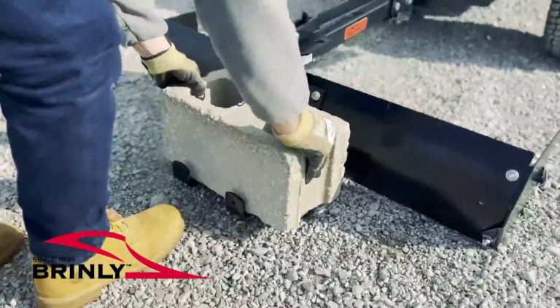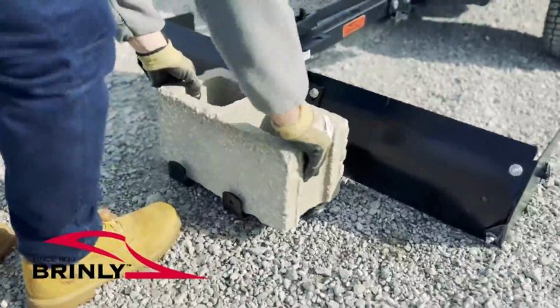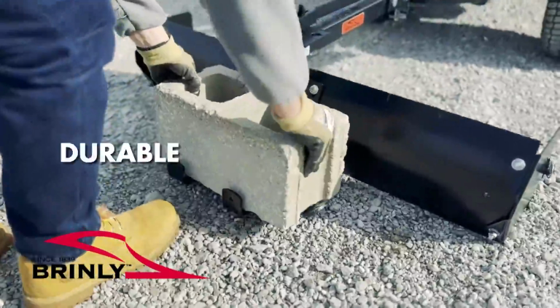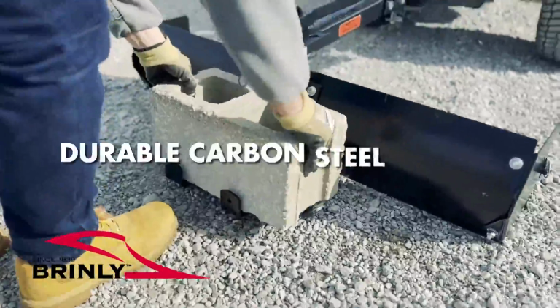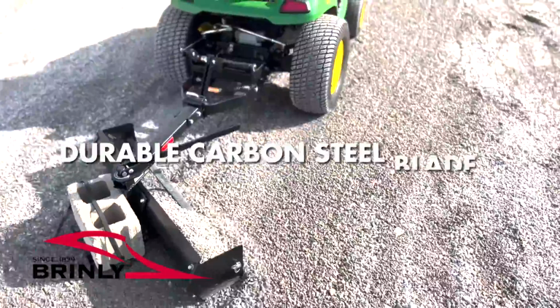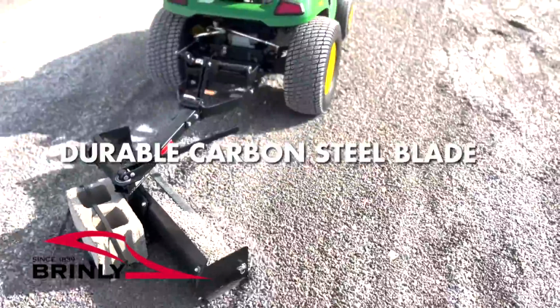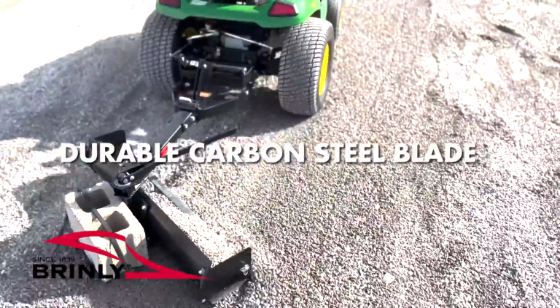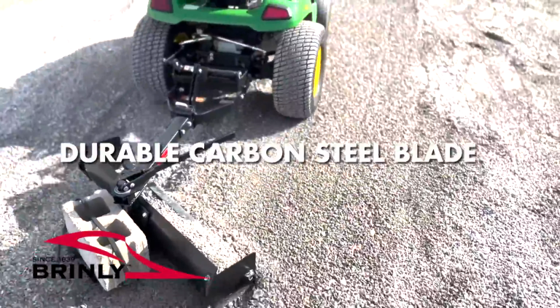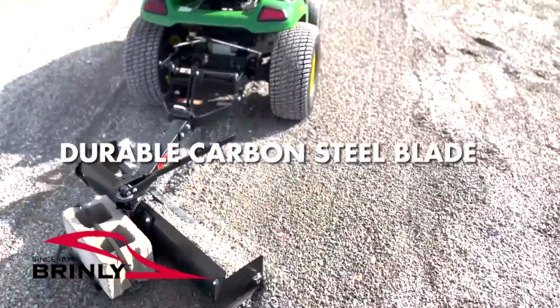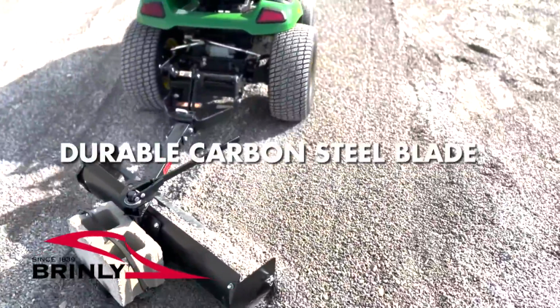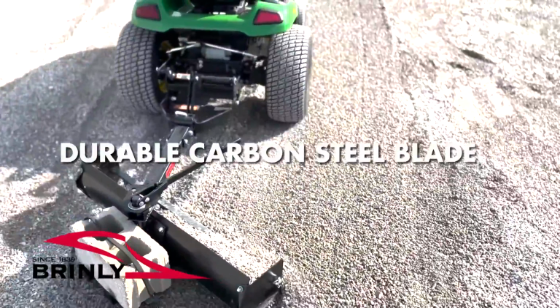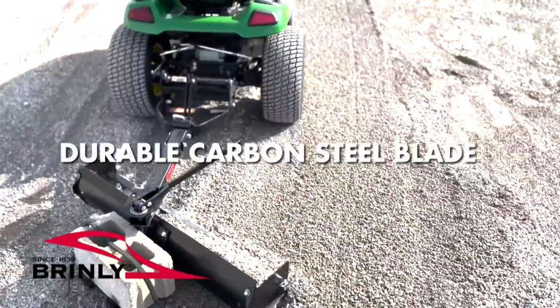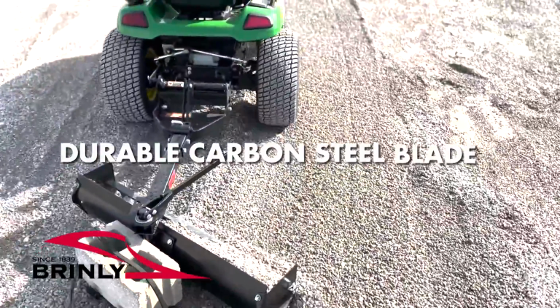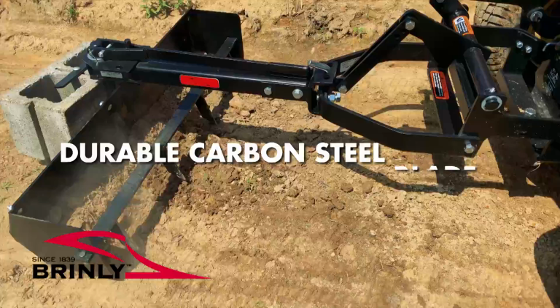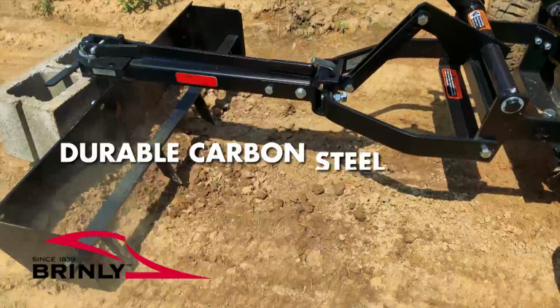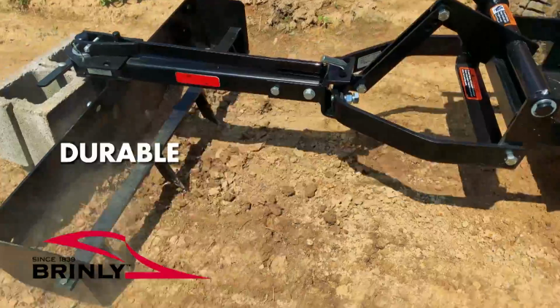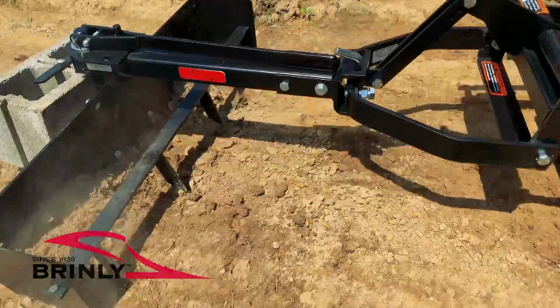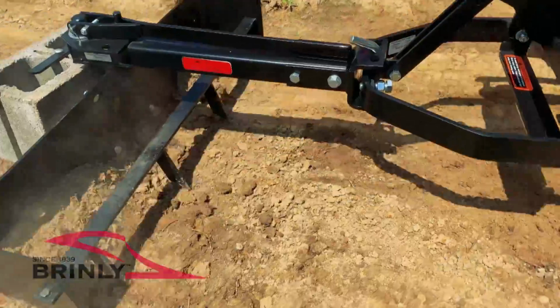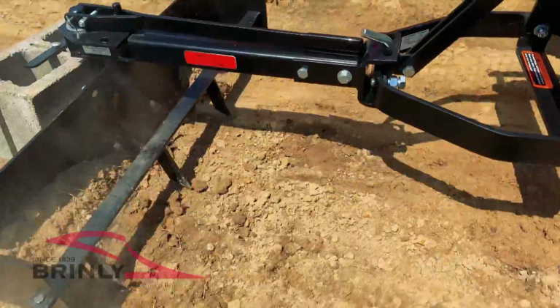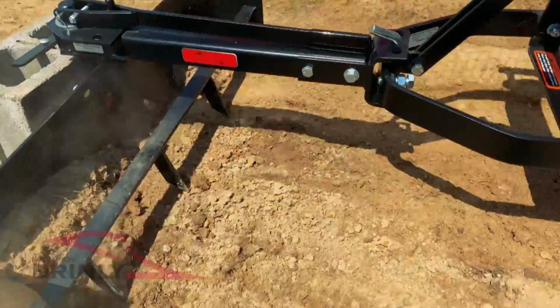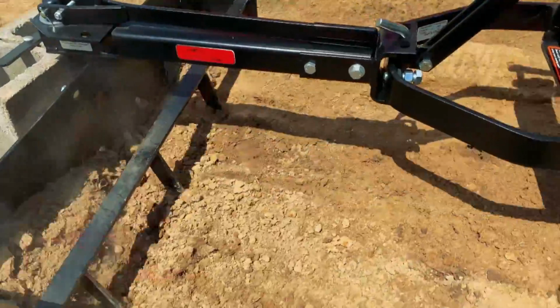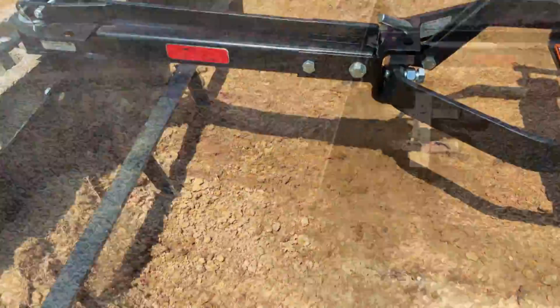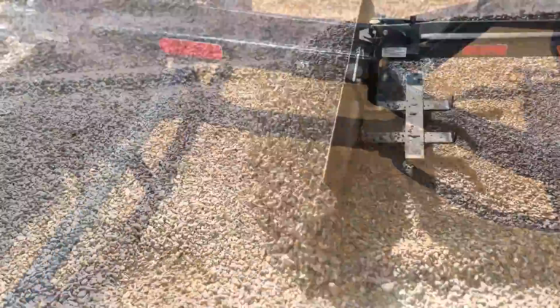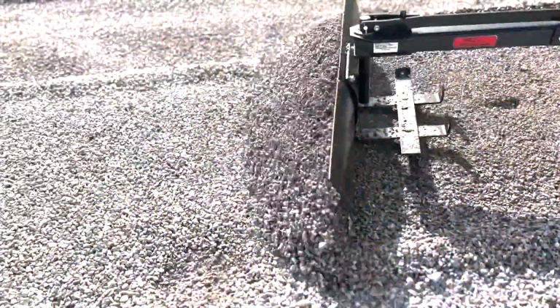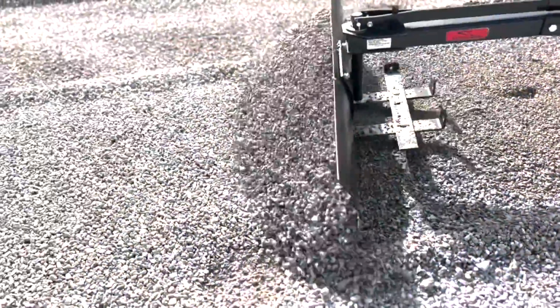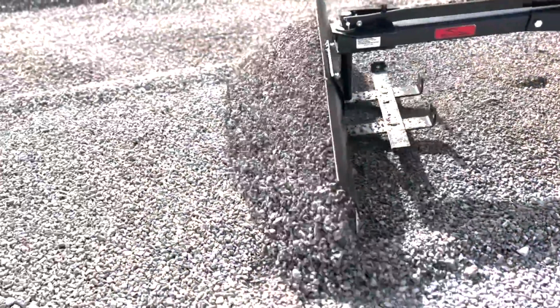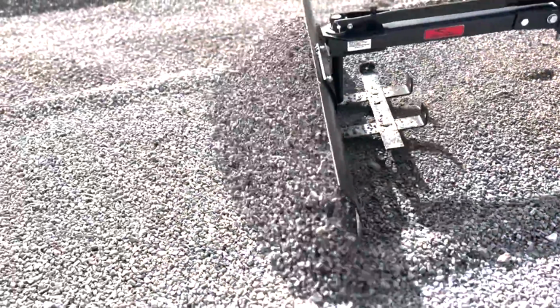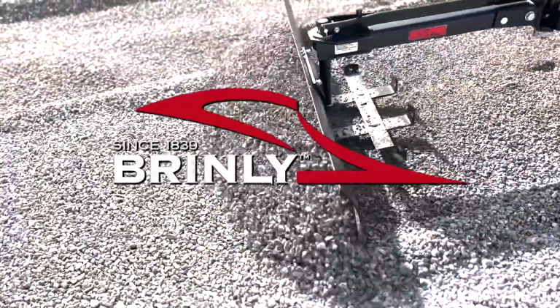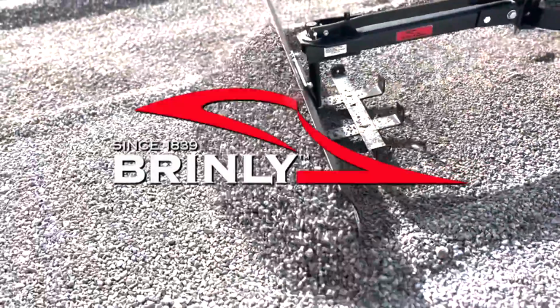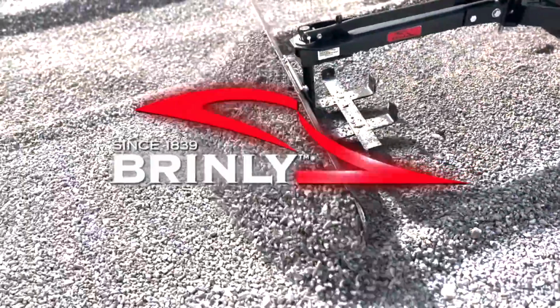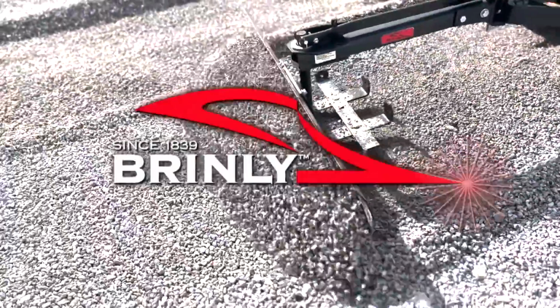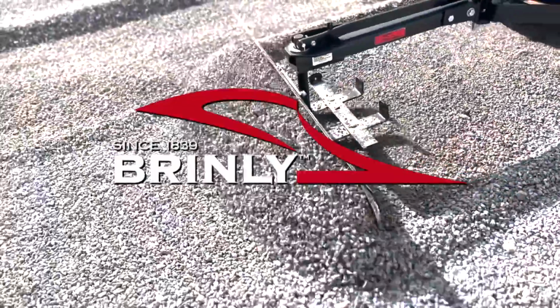And the heavy duty carbon steel blade ensures this tool will last season after season, year after year.